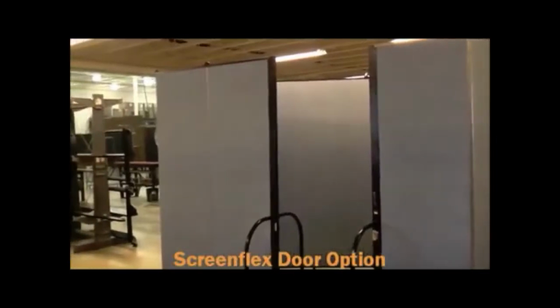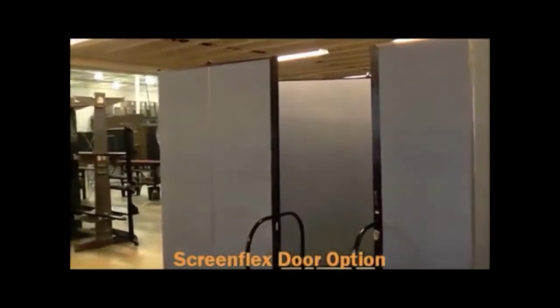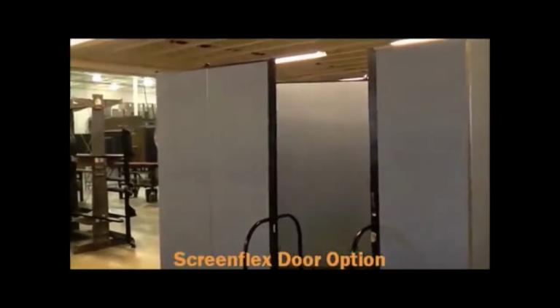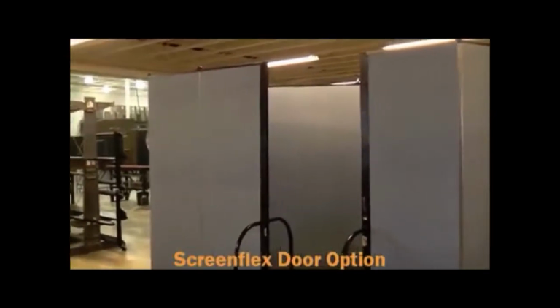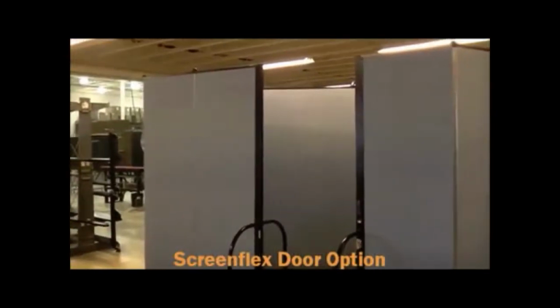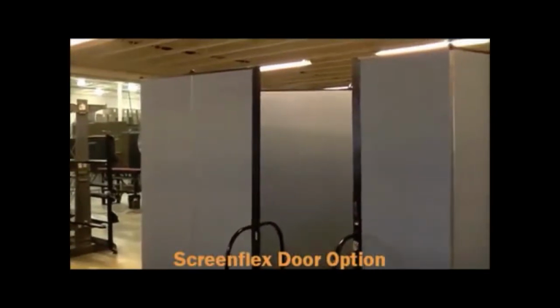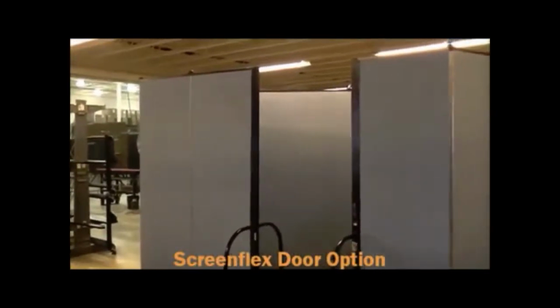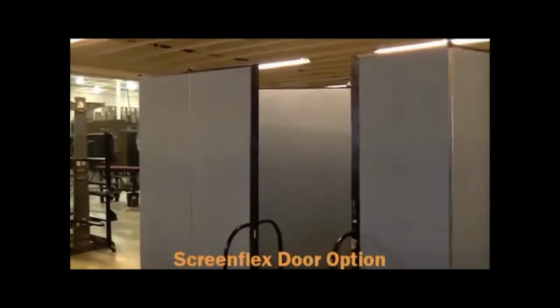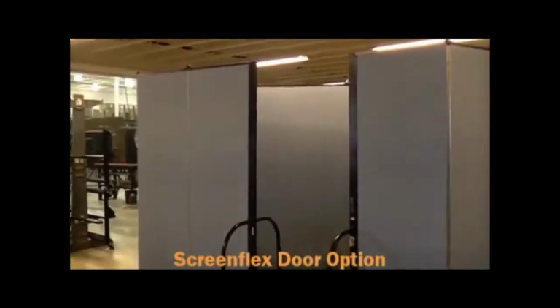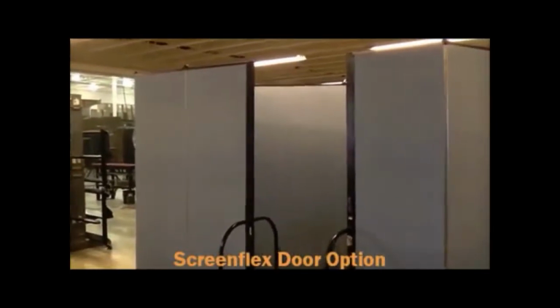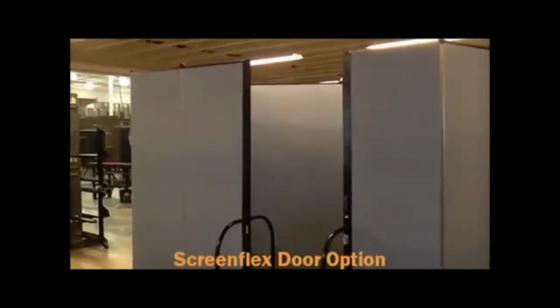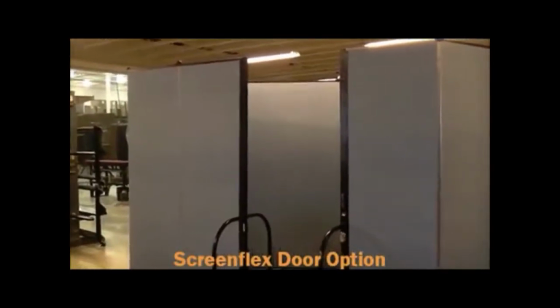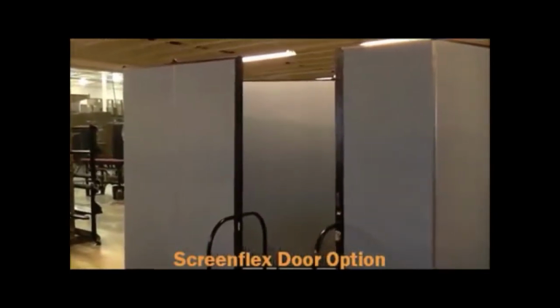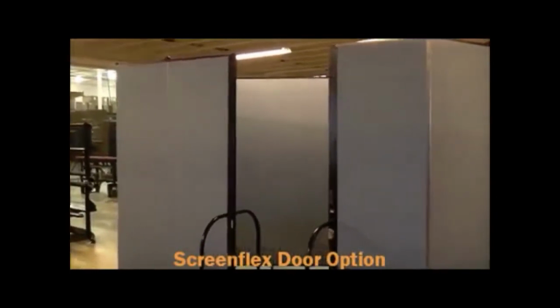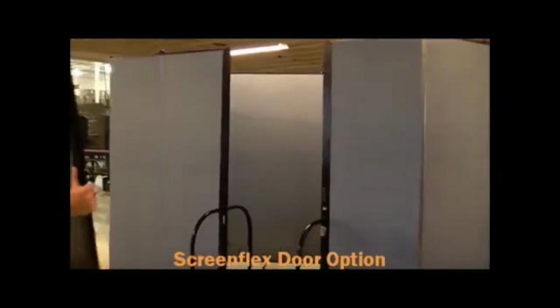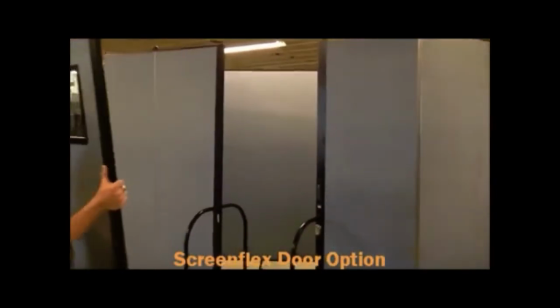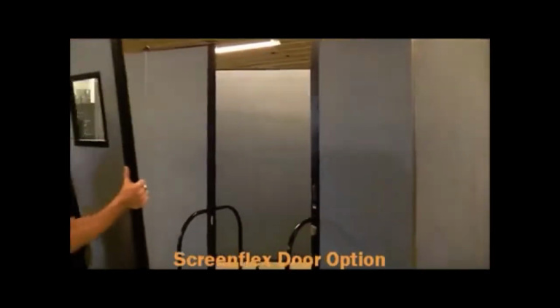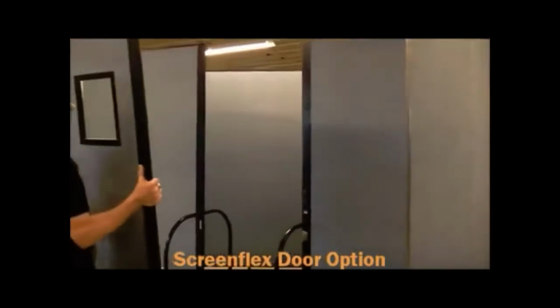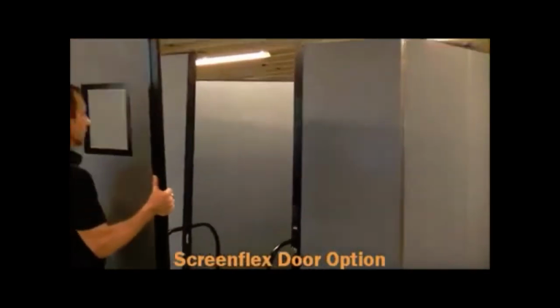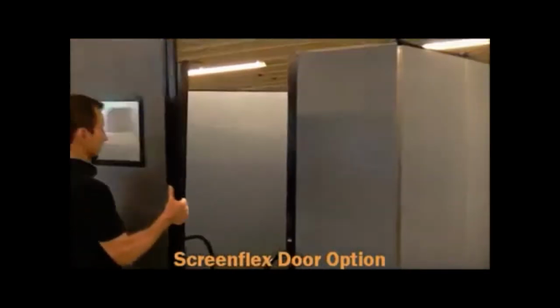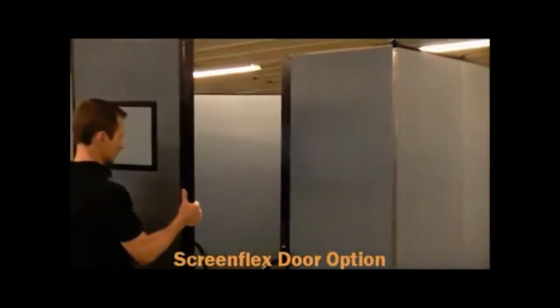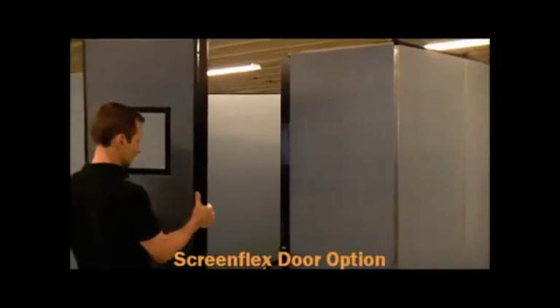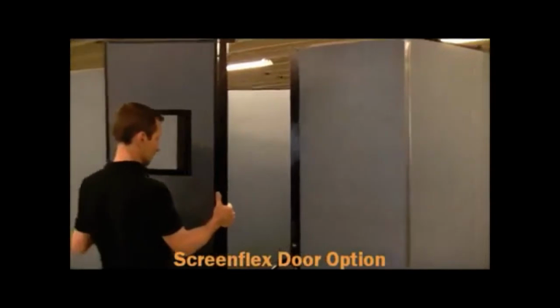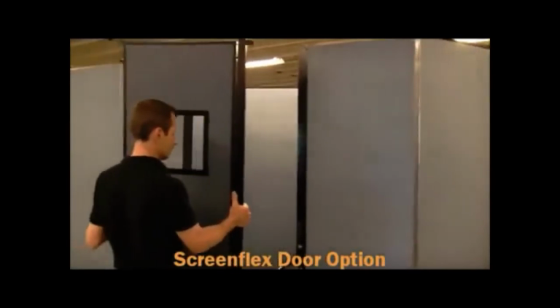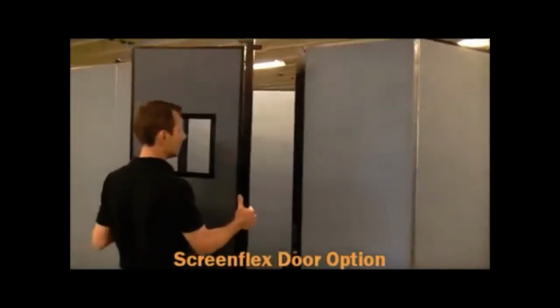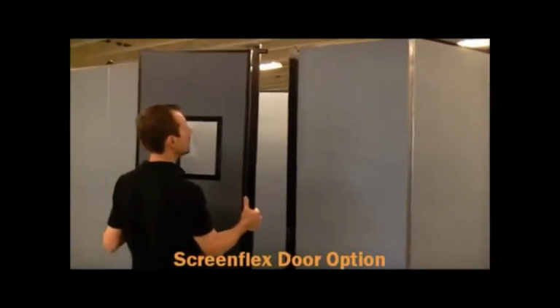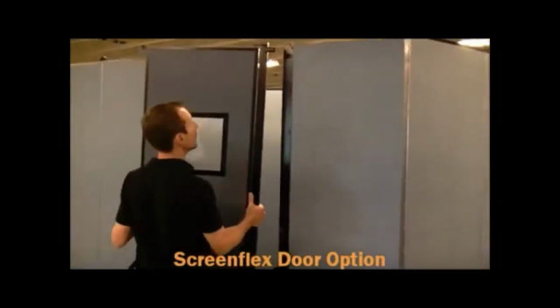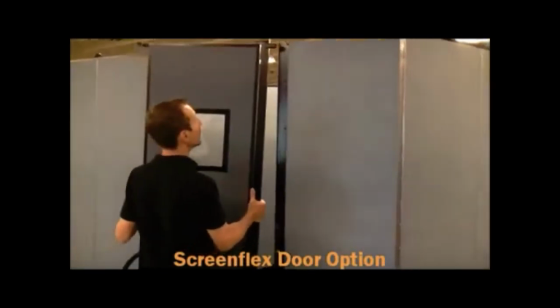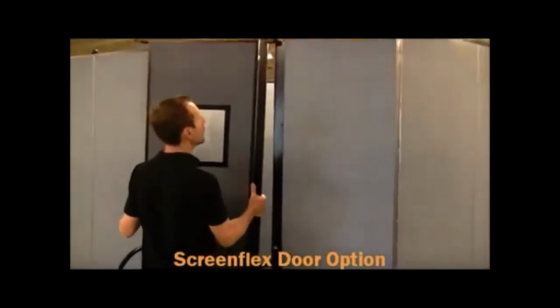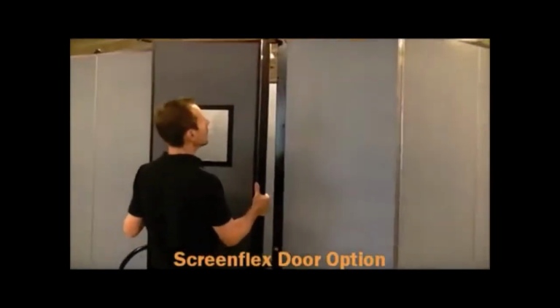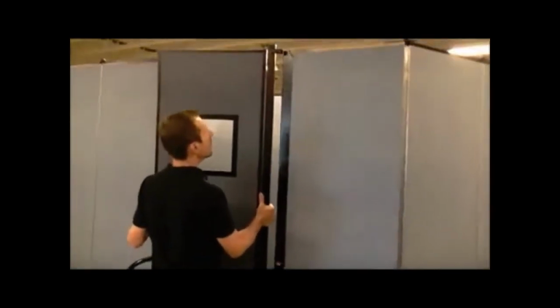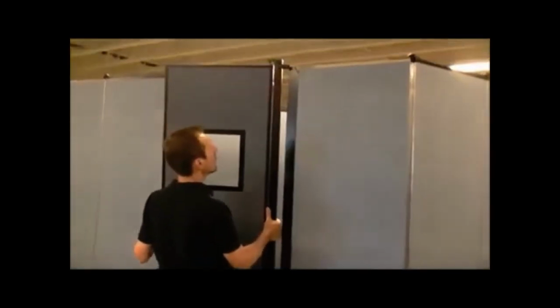ScreenFlex makes an optional door which can be used with its room dividers. The door comes complete with frame and hinges.